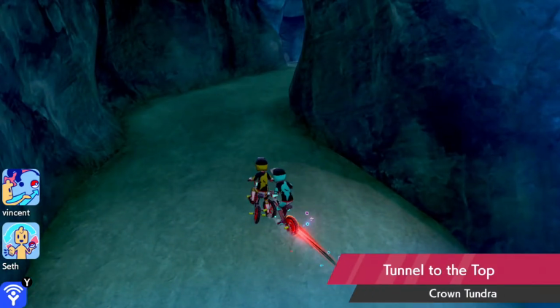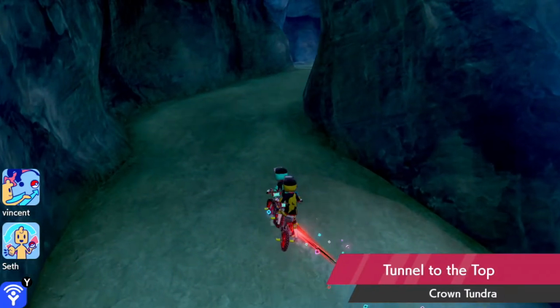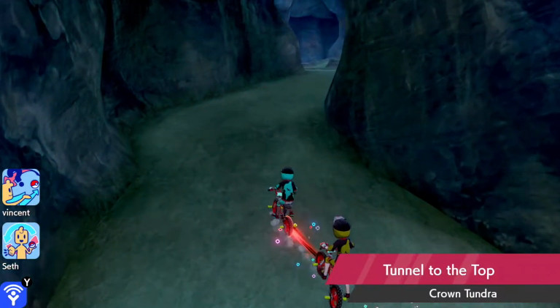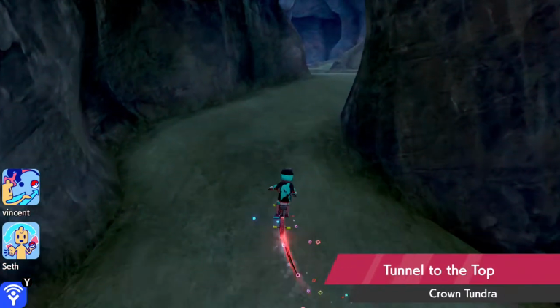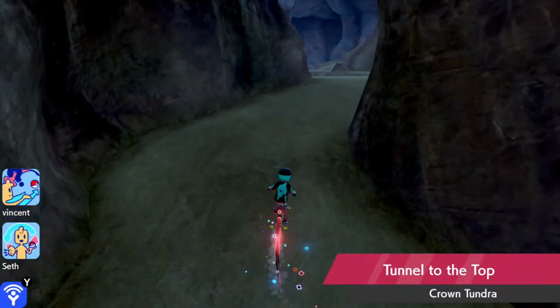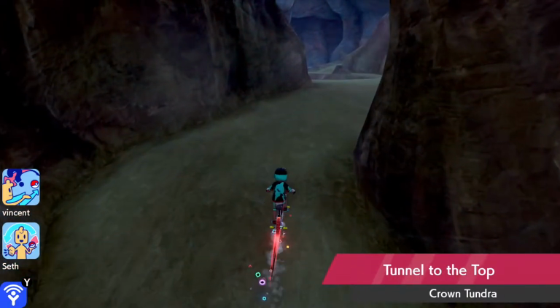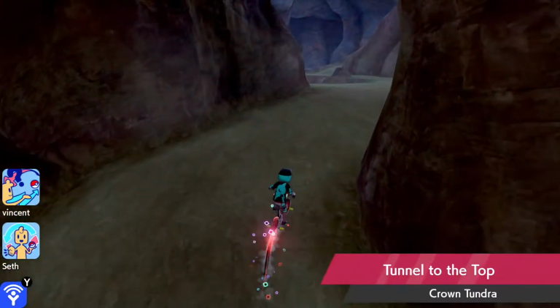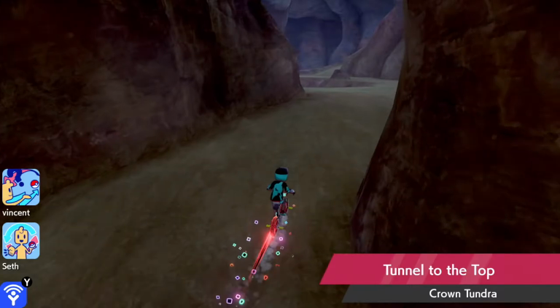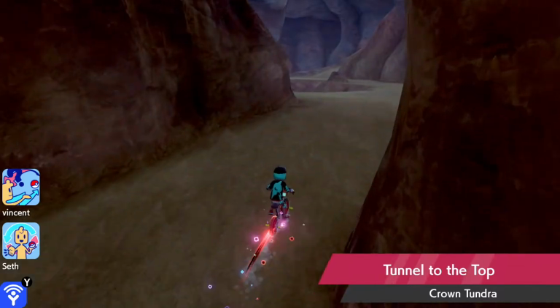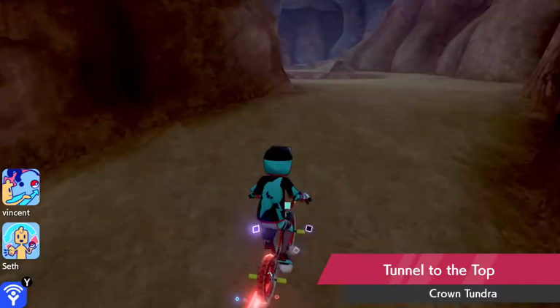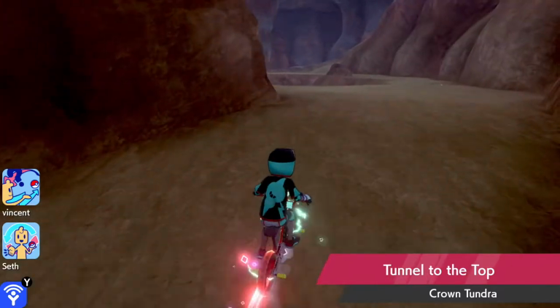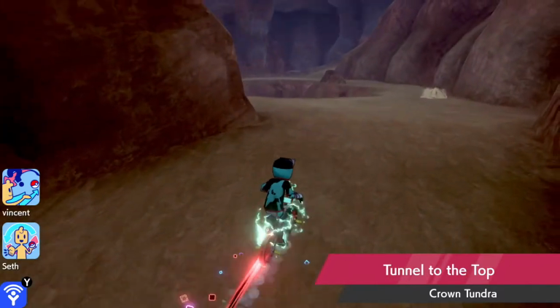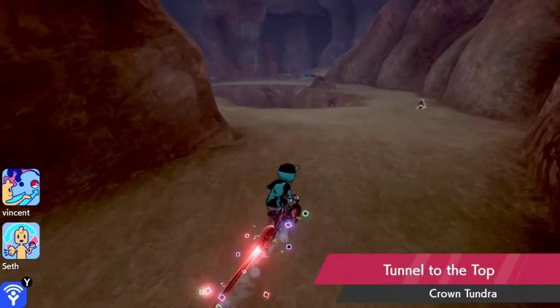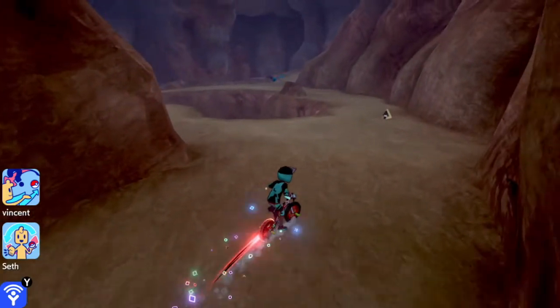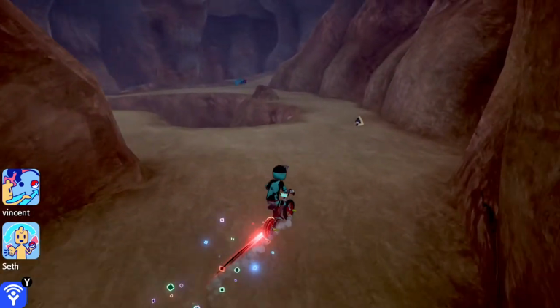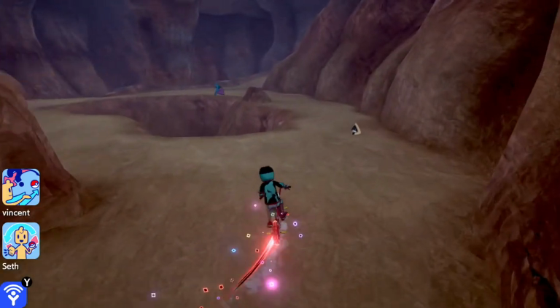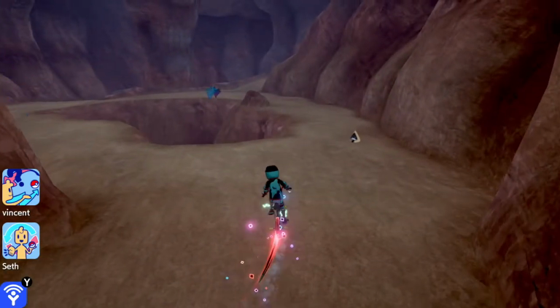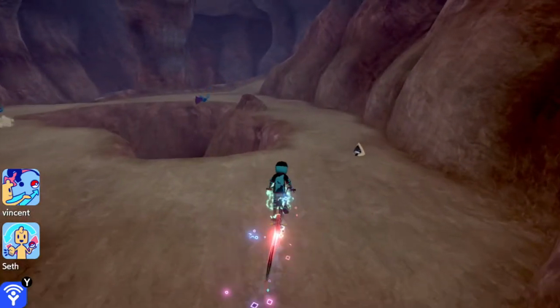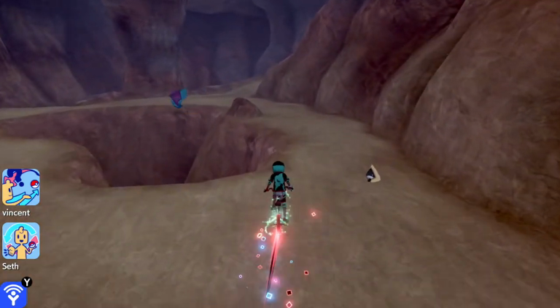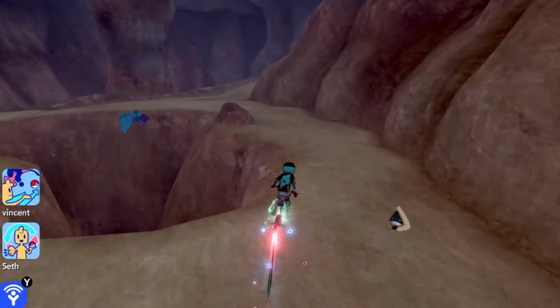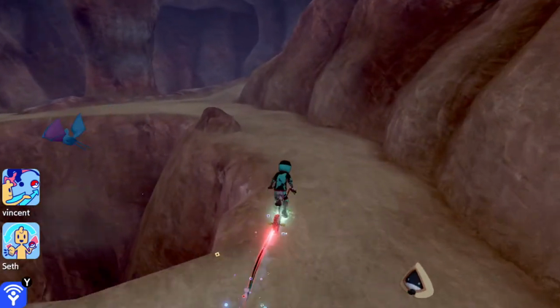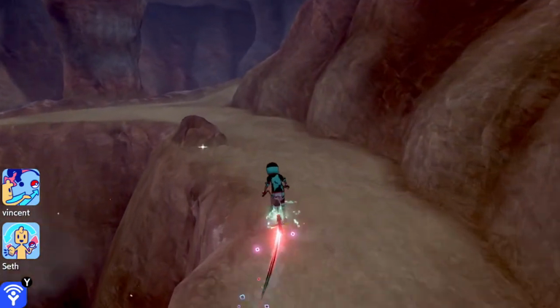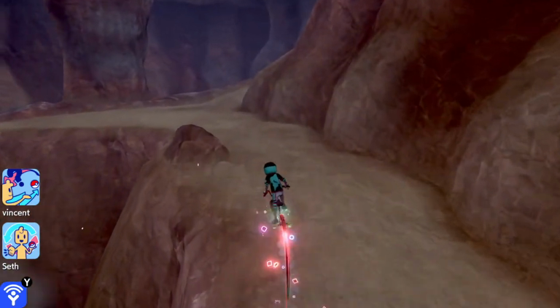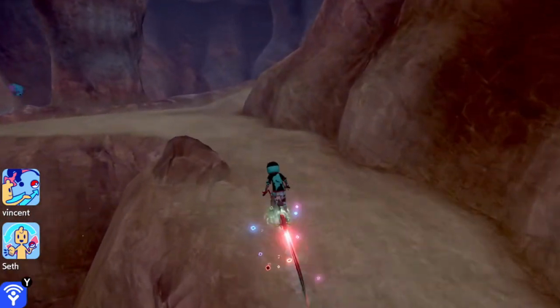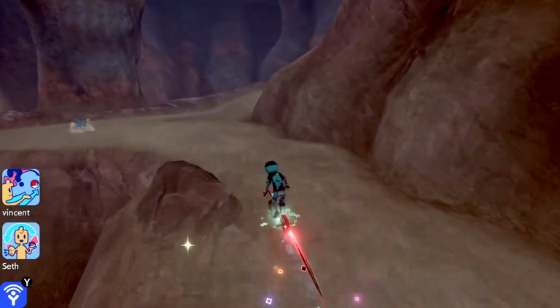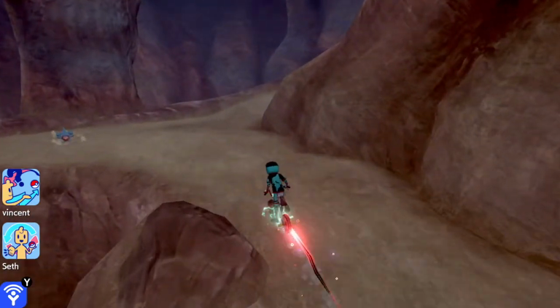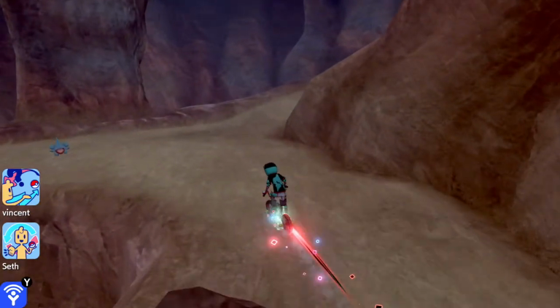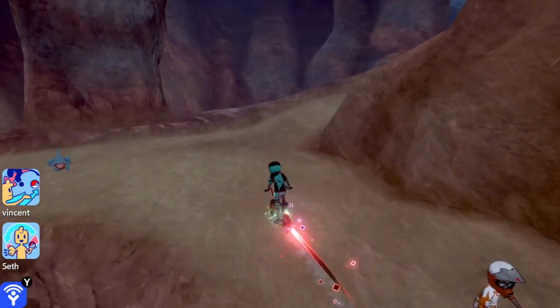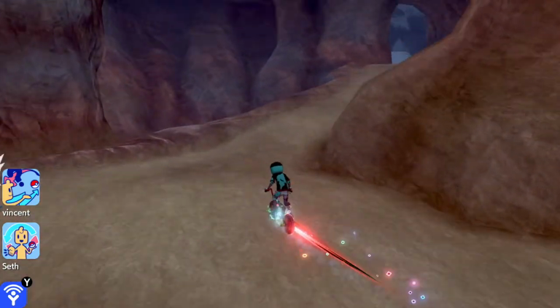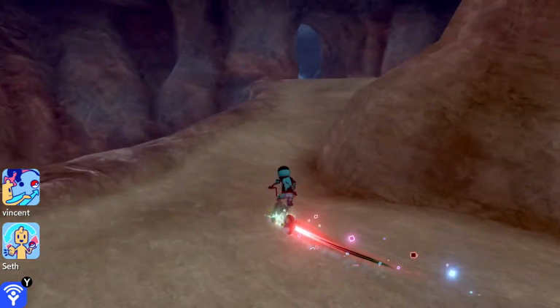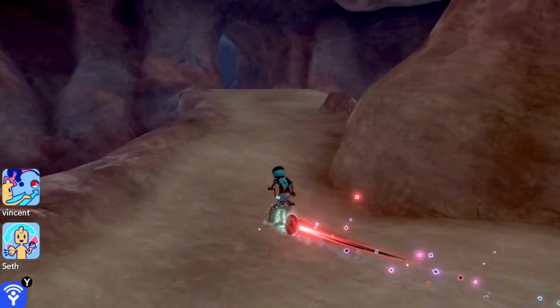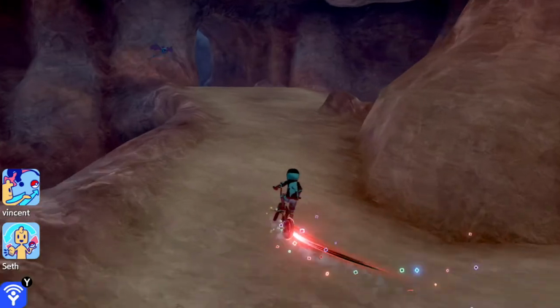Next up is Ally Switch. Starting from the entrance of the Tunnel to the Top, follow the path in the video and you'll find it.